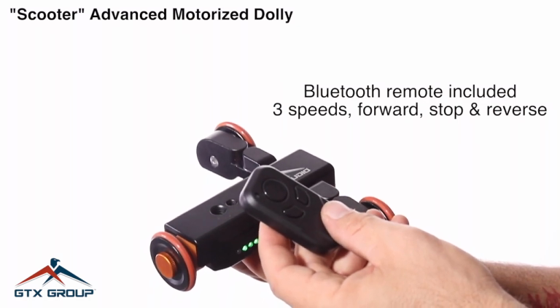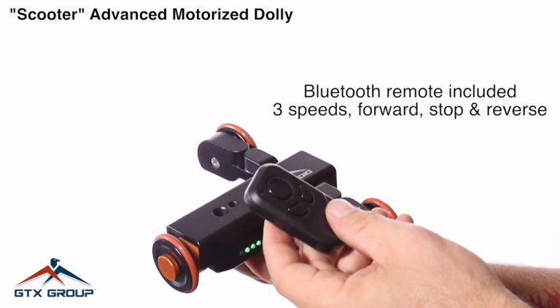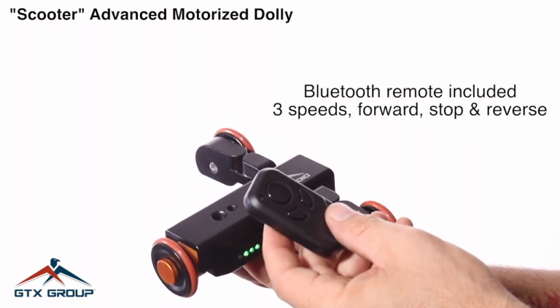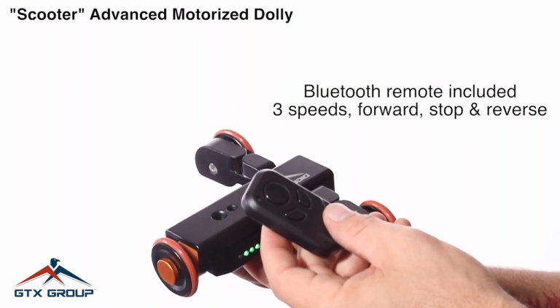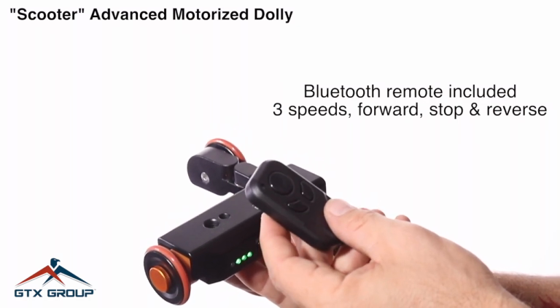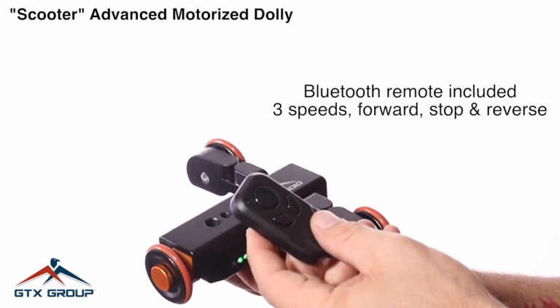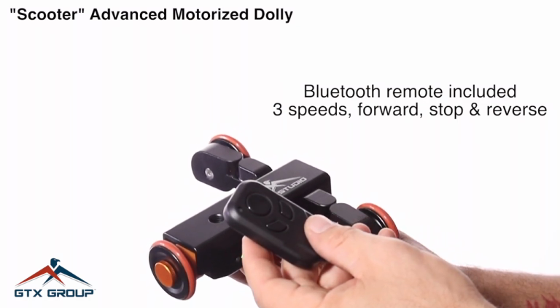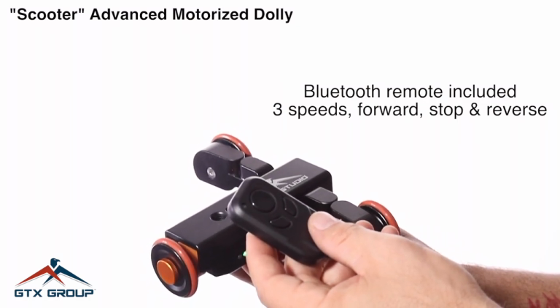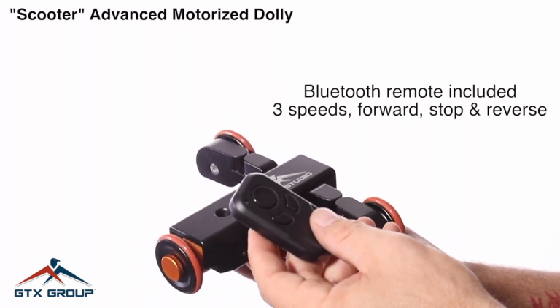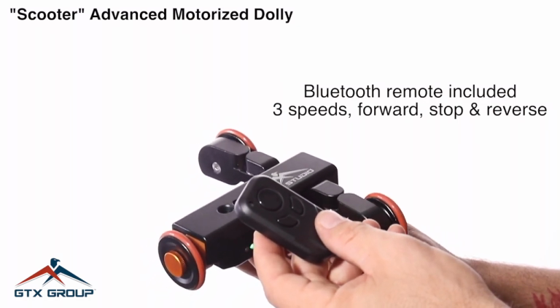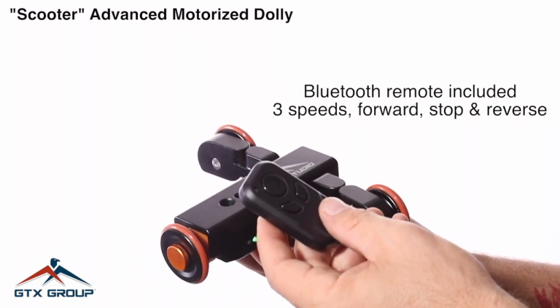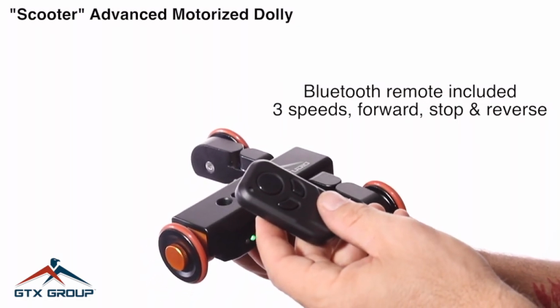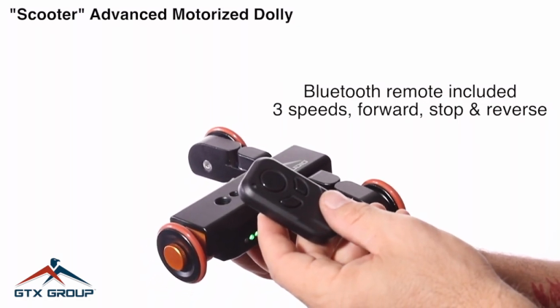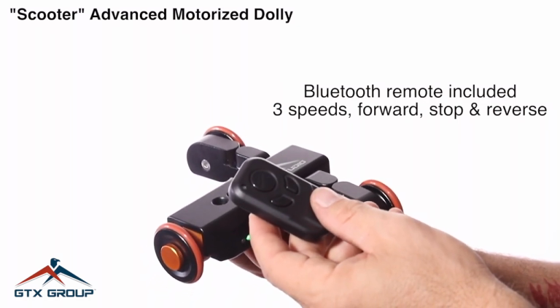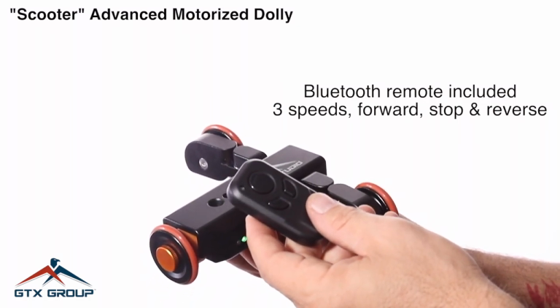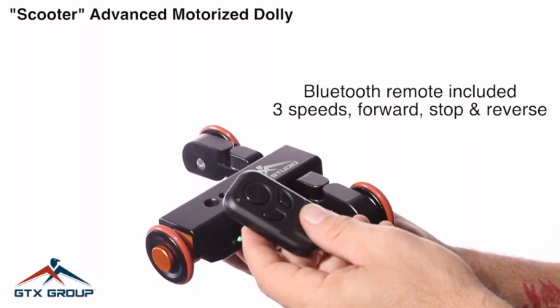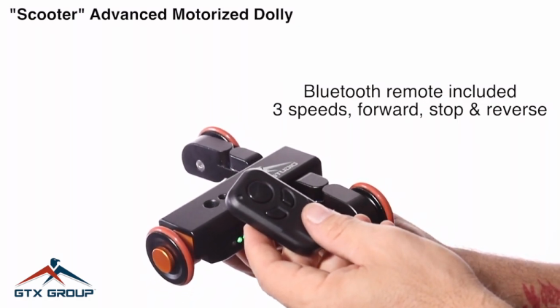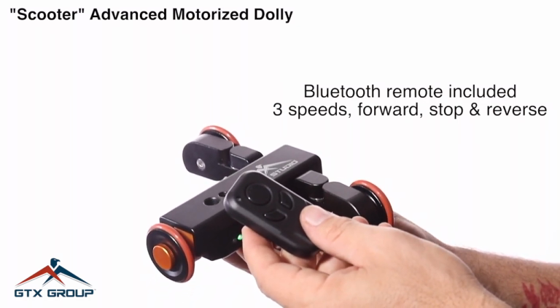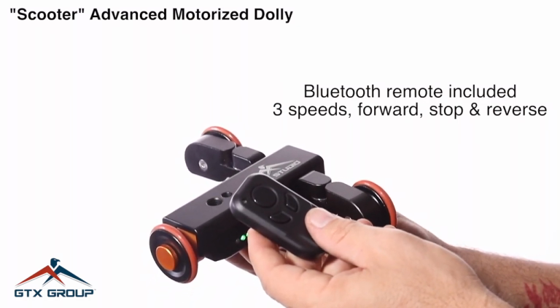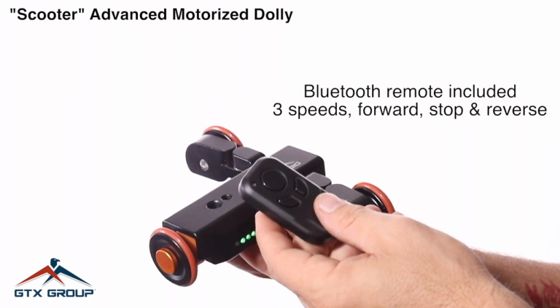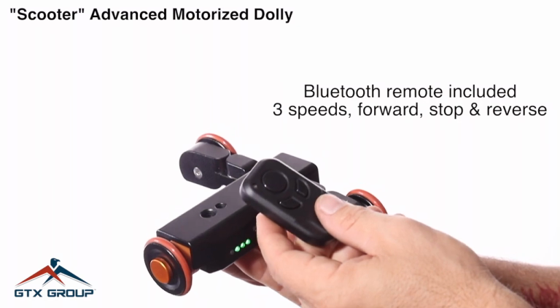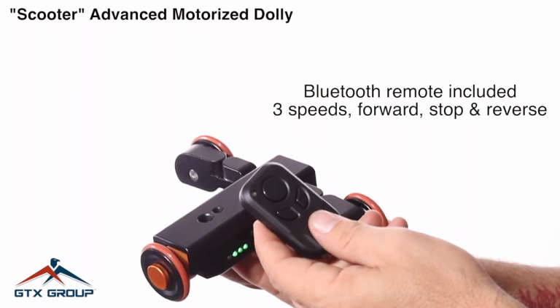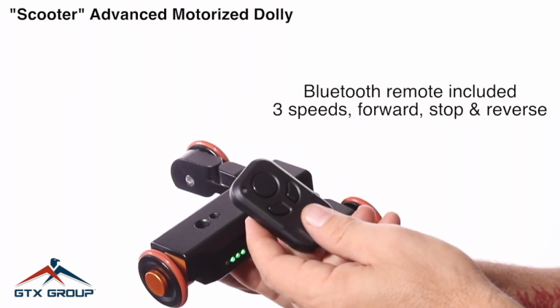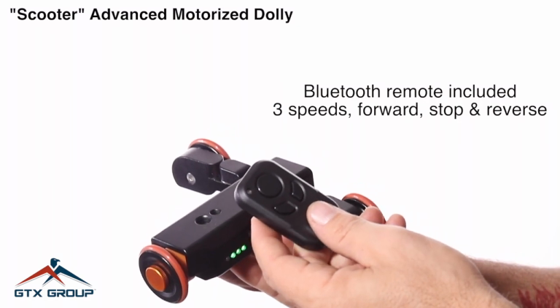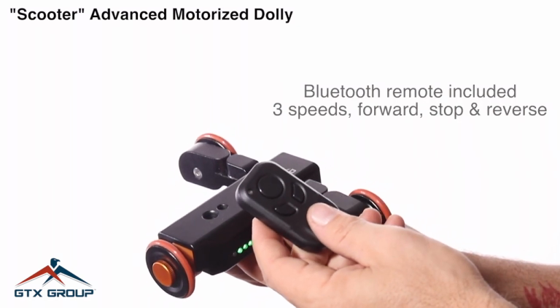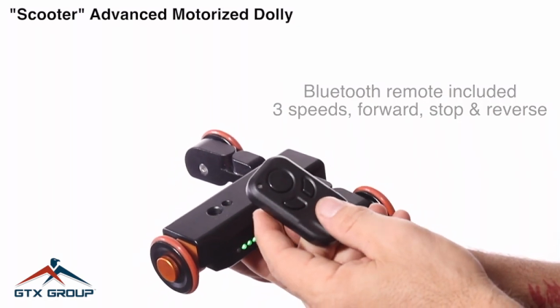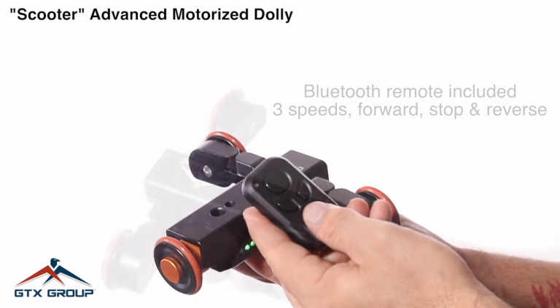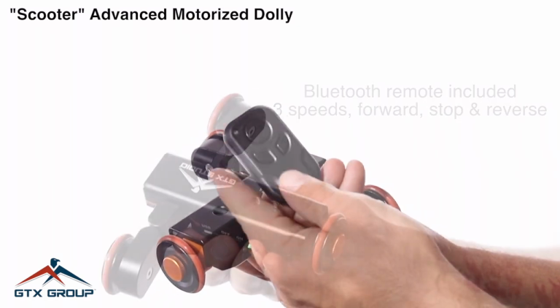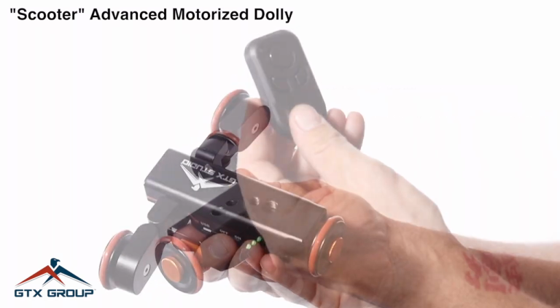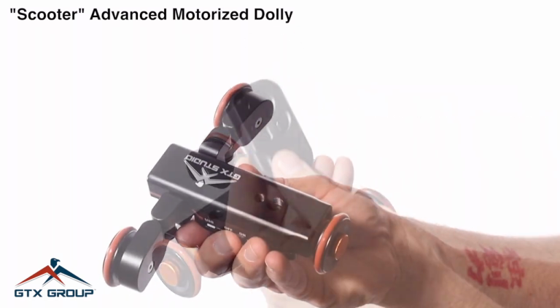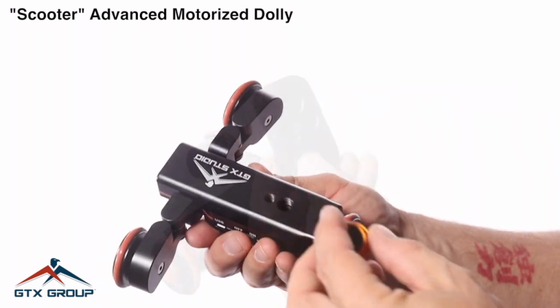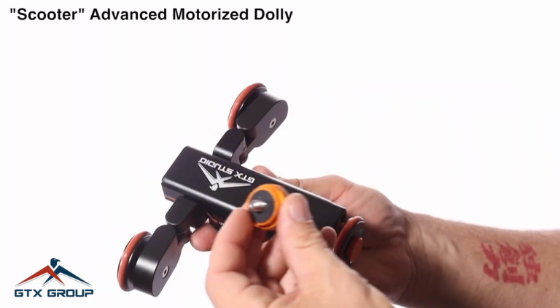This Scooter Advanced also comes with a remote control so you can control all speeds, stop, forward, or reverse.